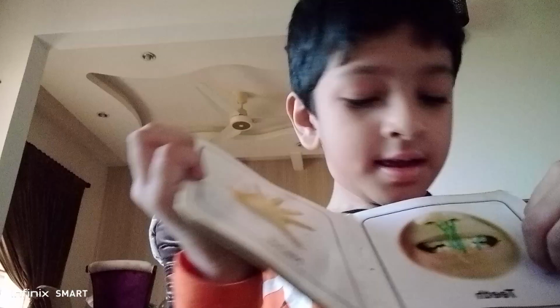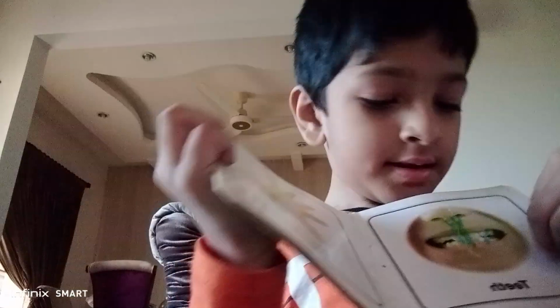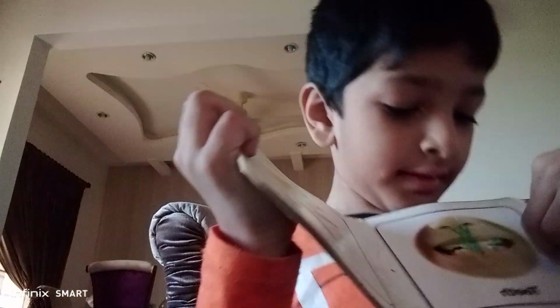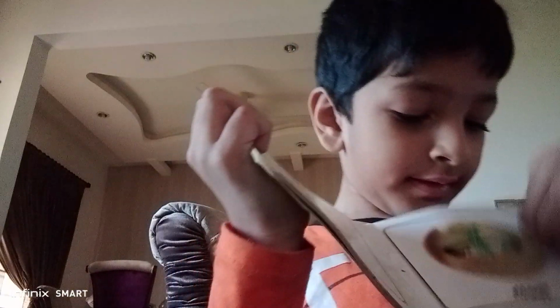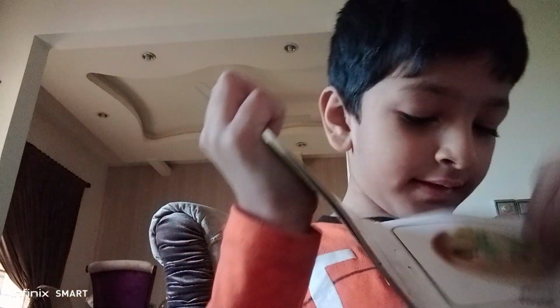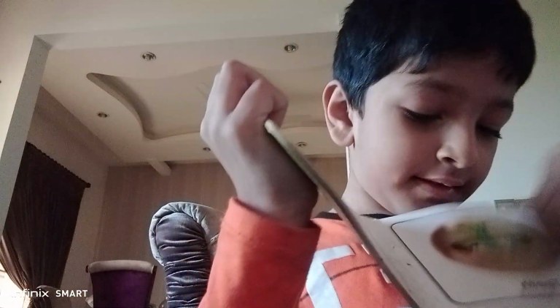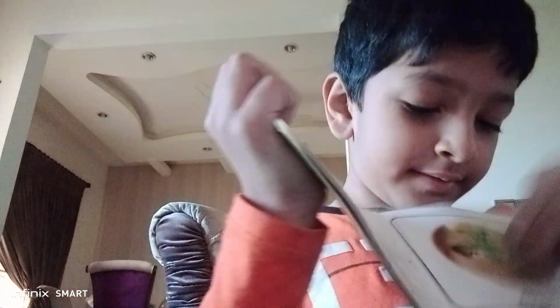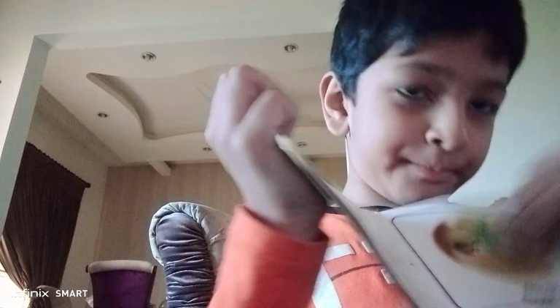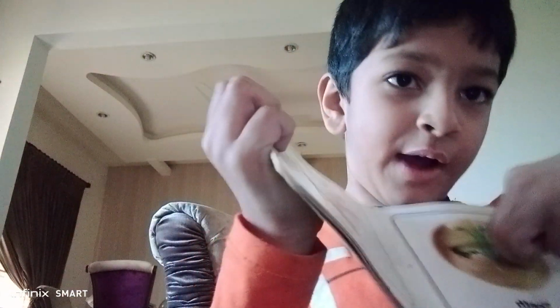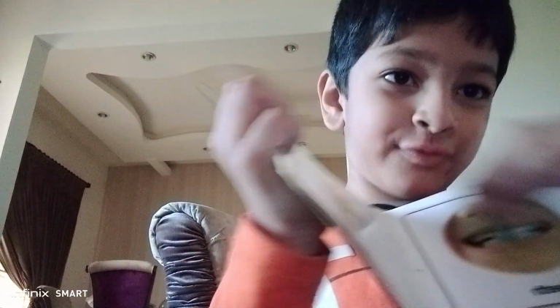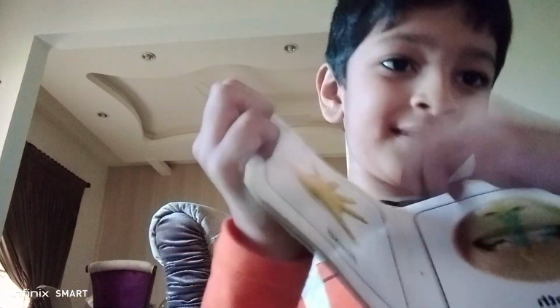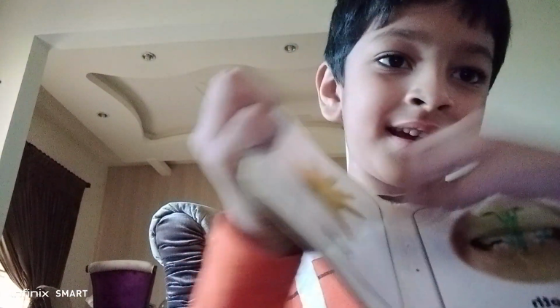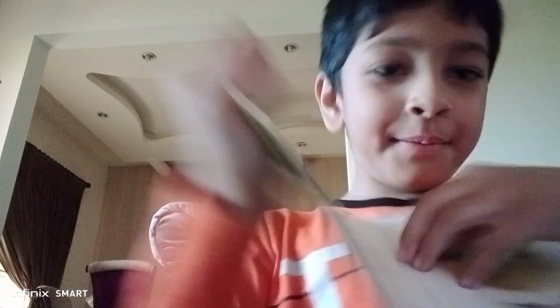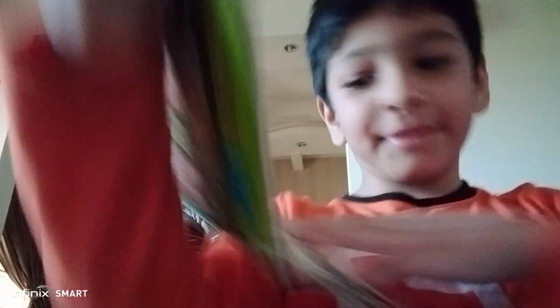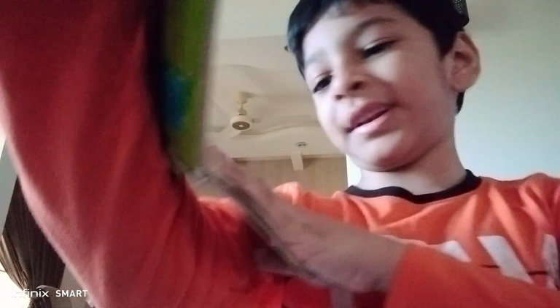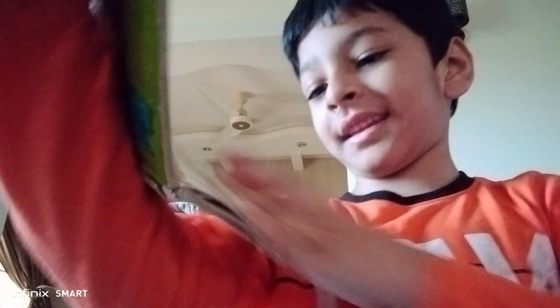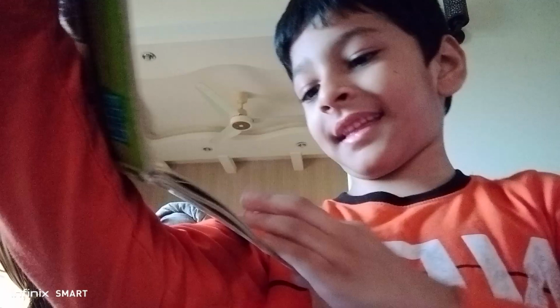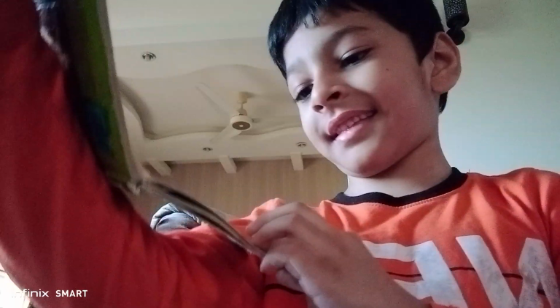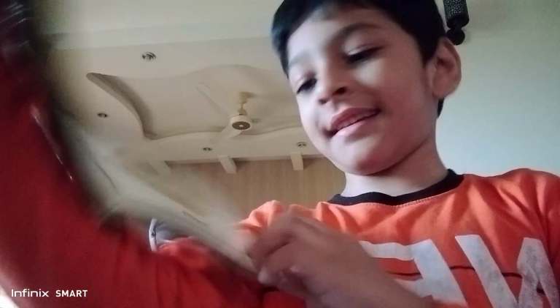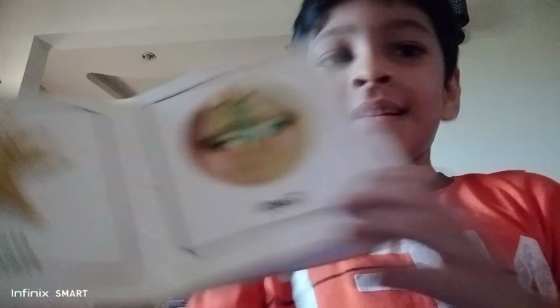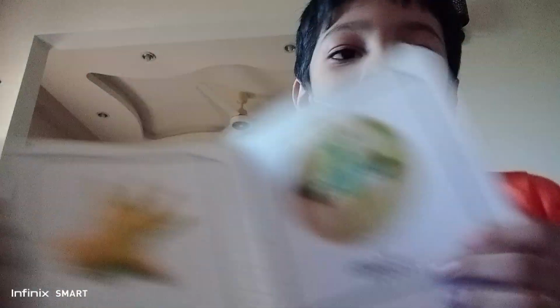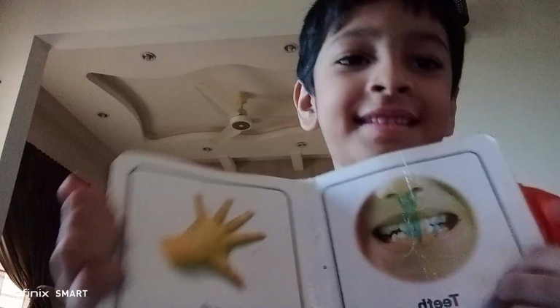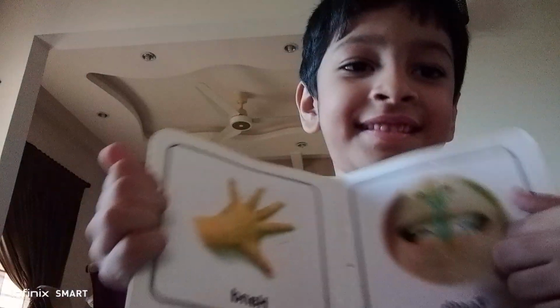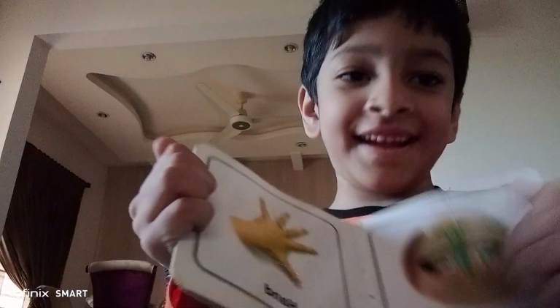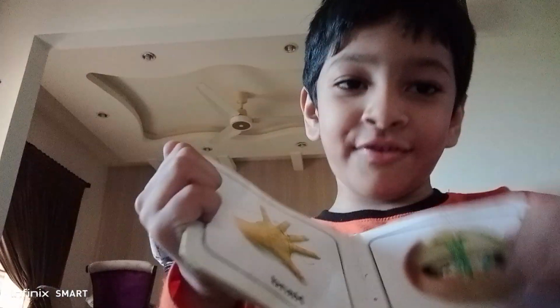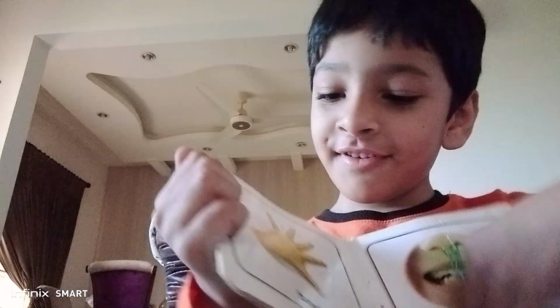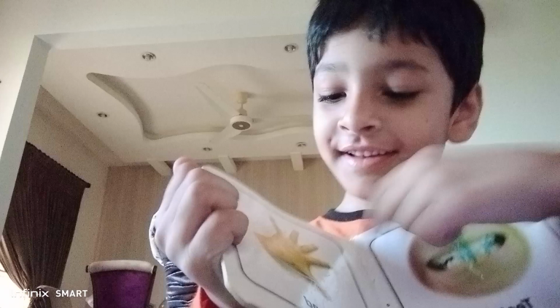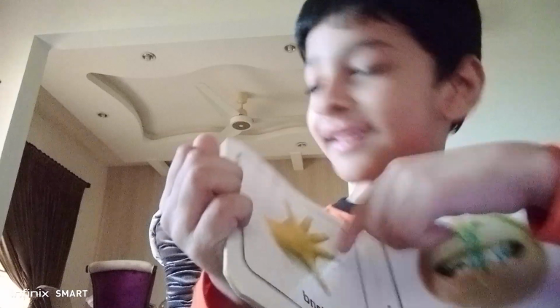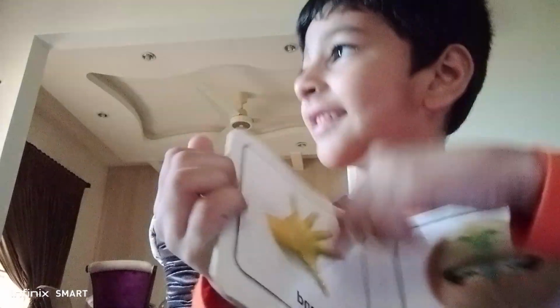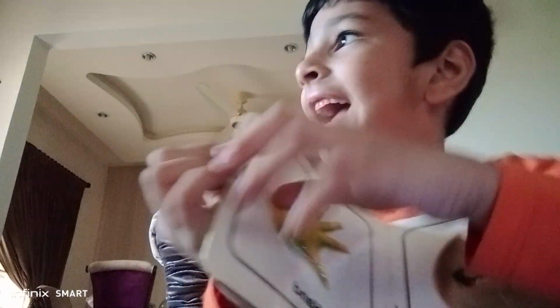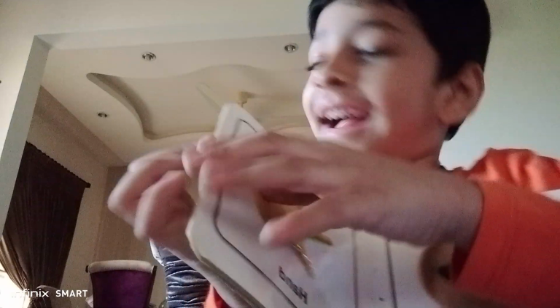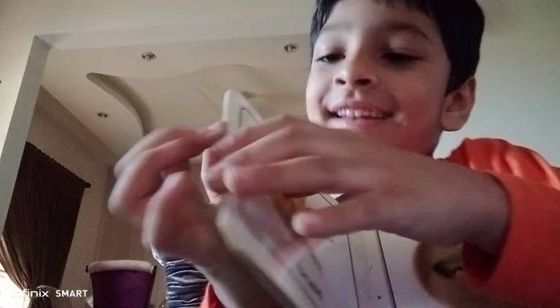This is mouth, maybe what is this? This is teeth, this is hand.